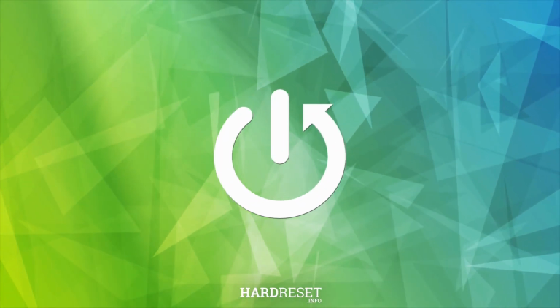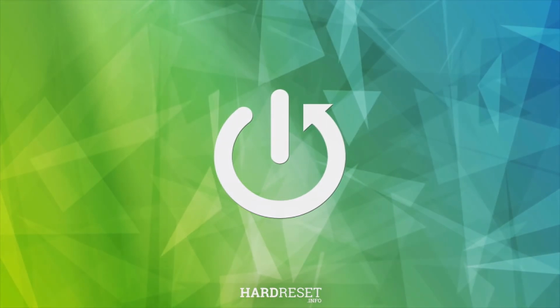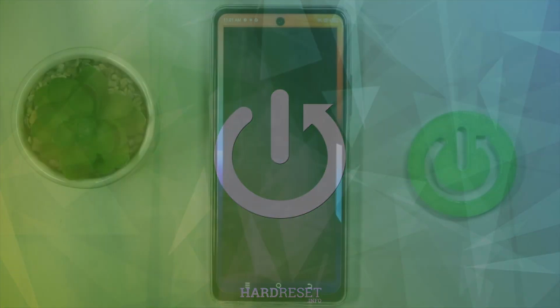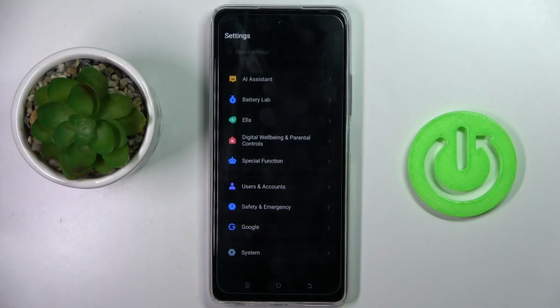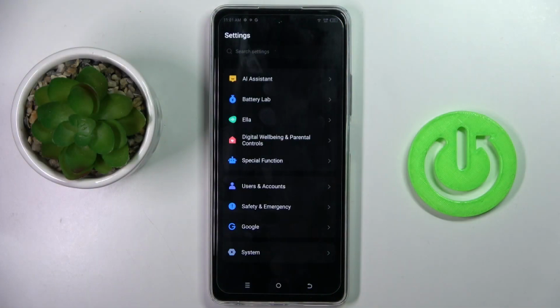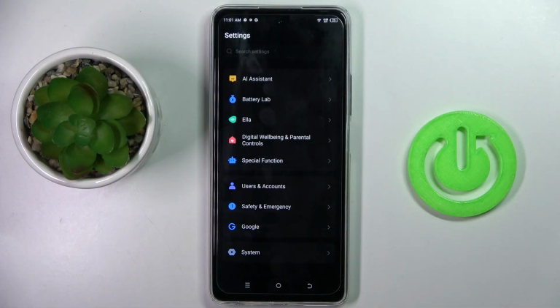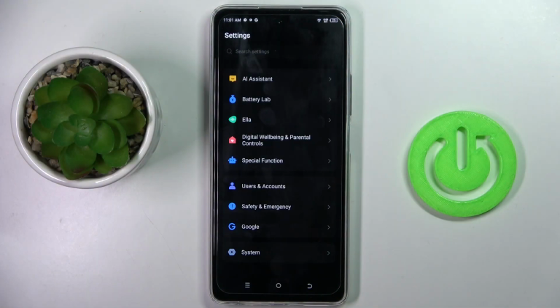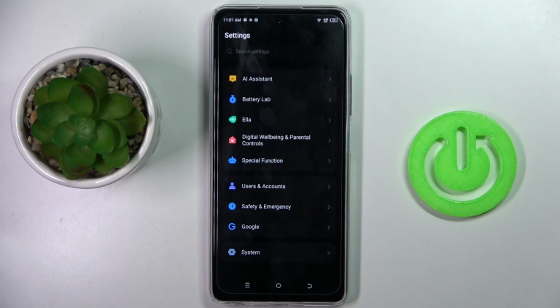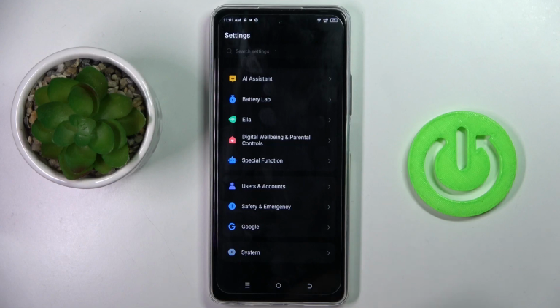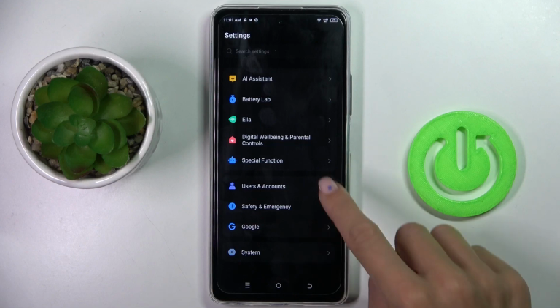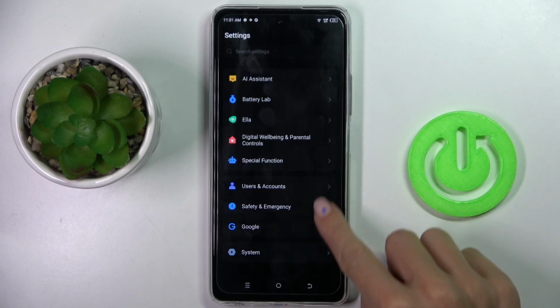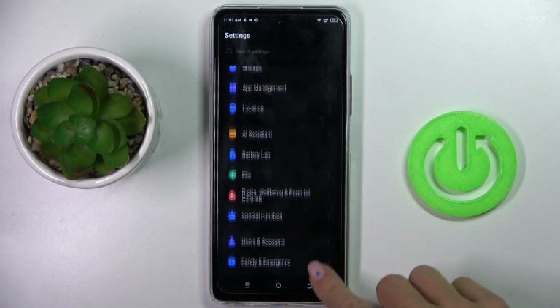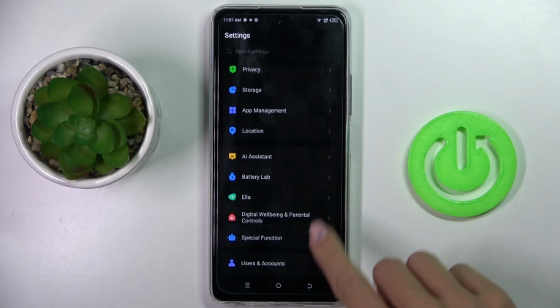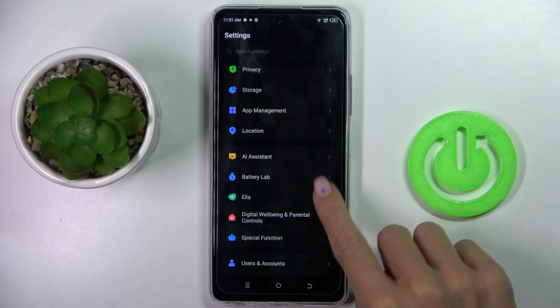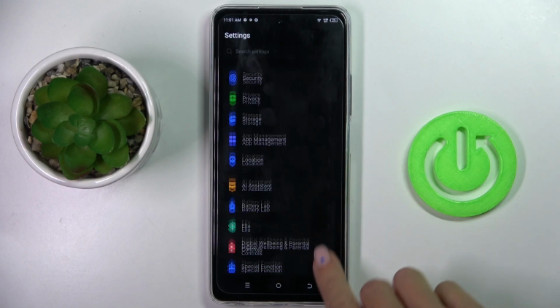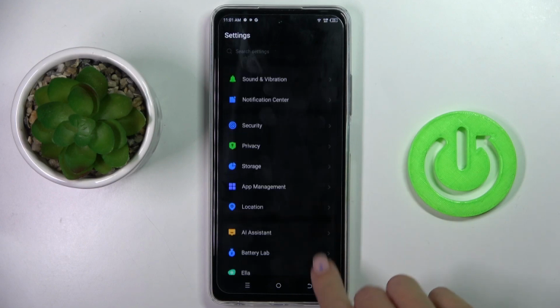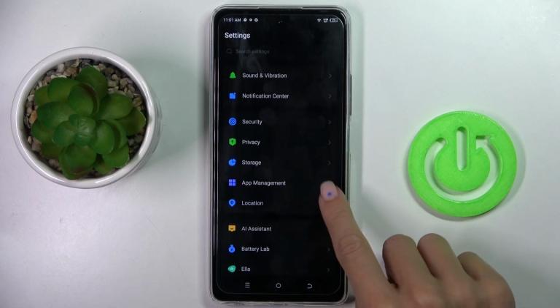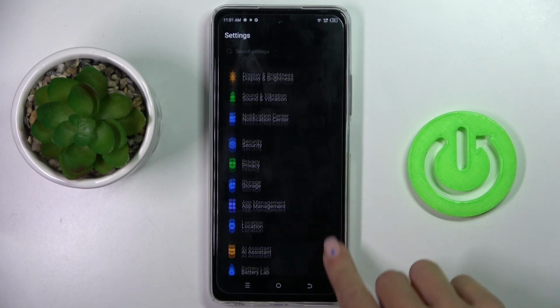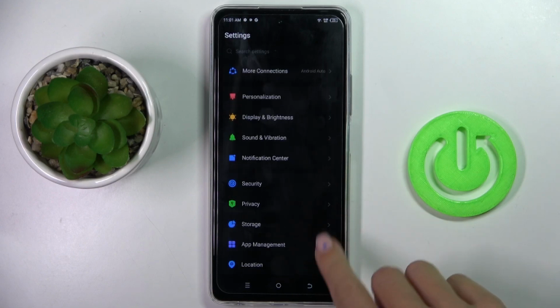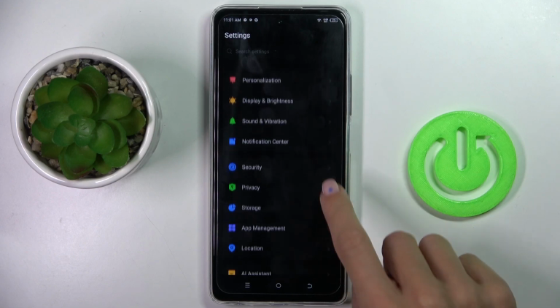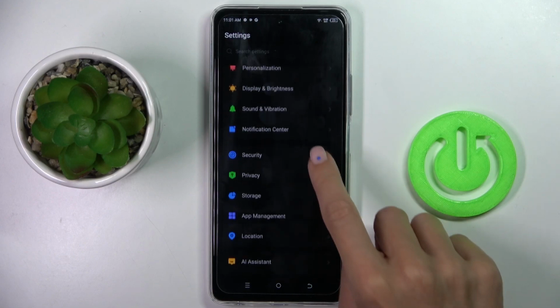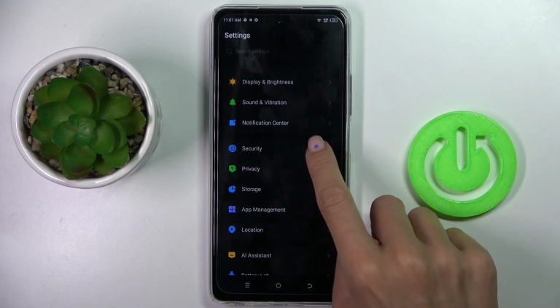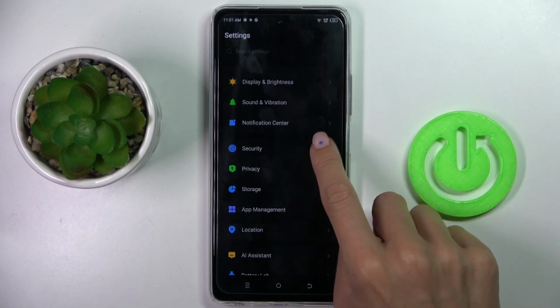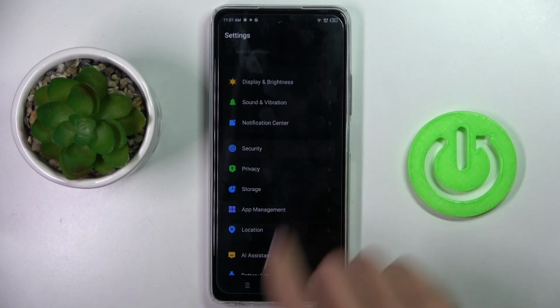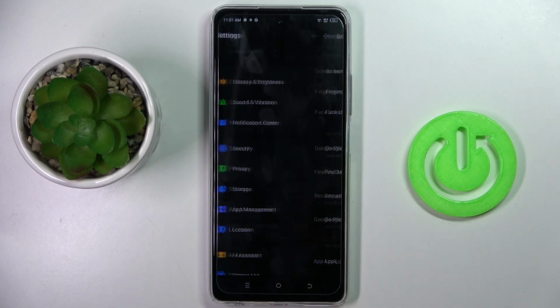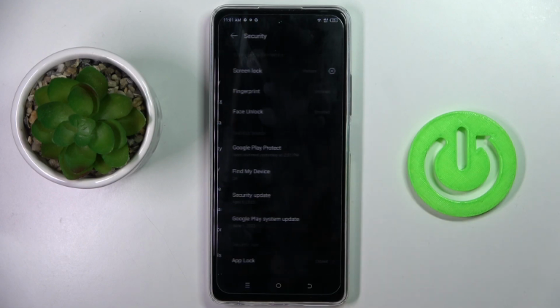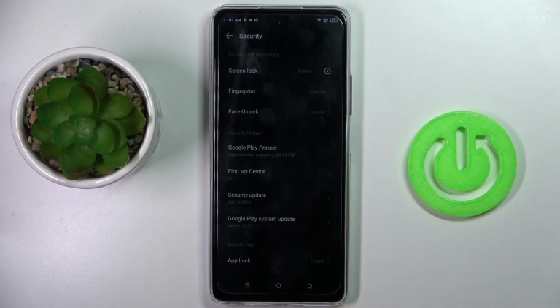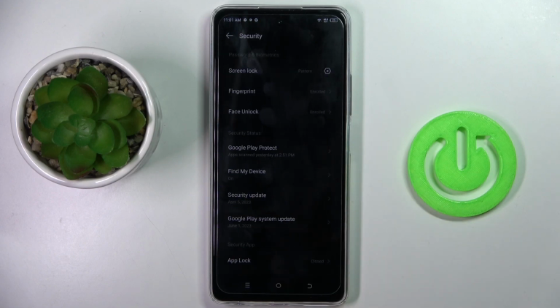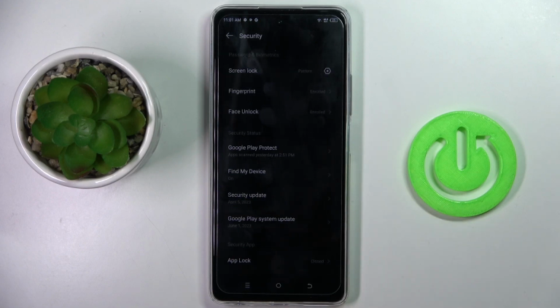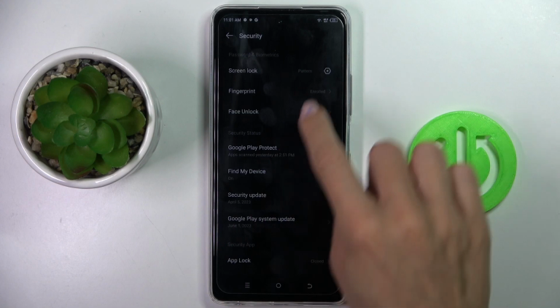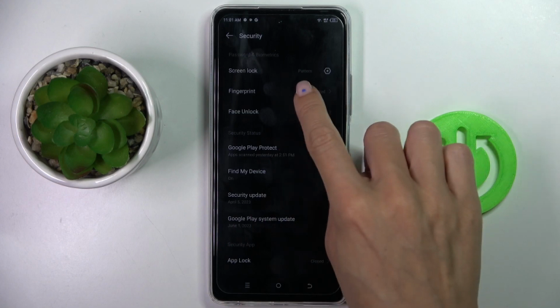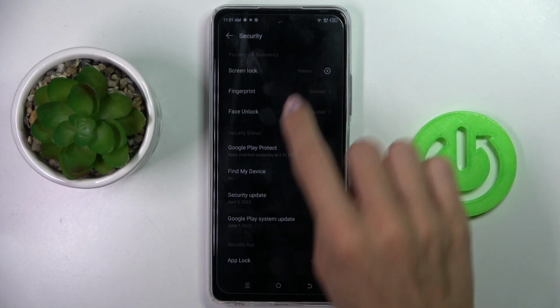First of all, open the settings, then find and select Security and then Fingerprint.